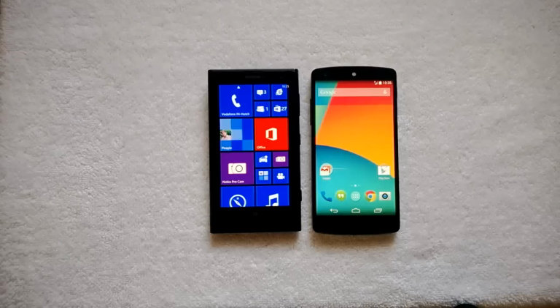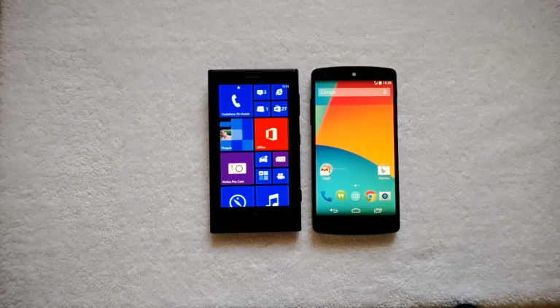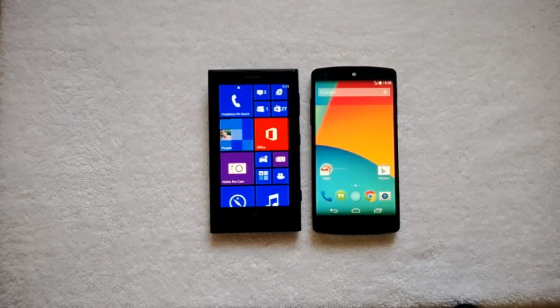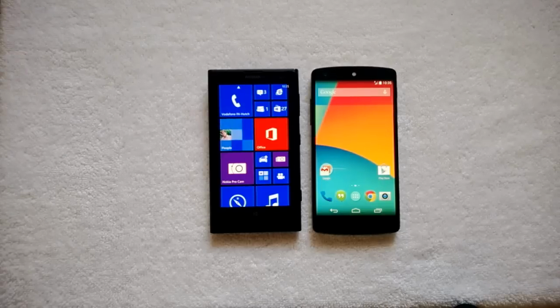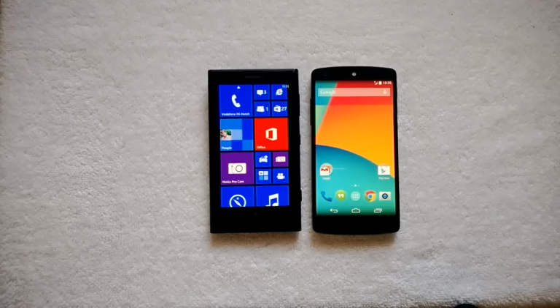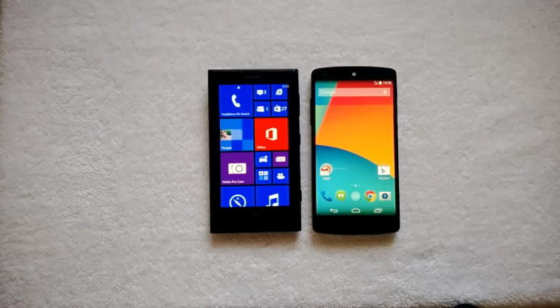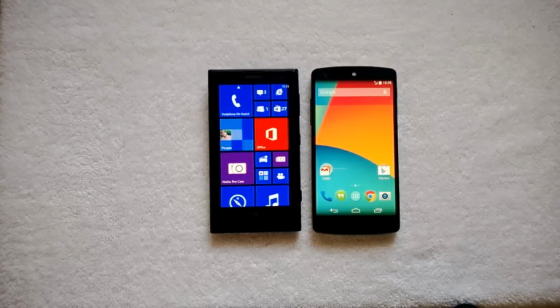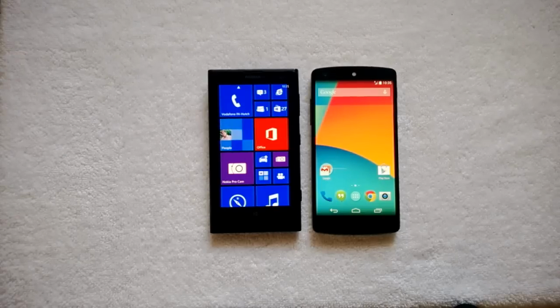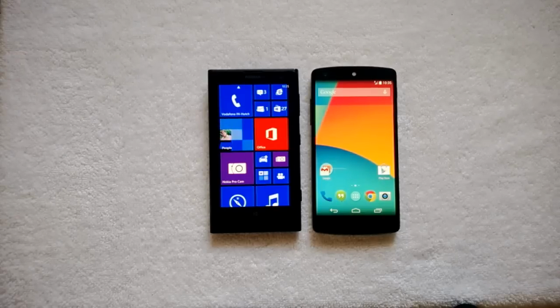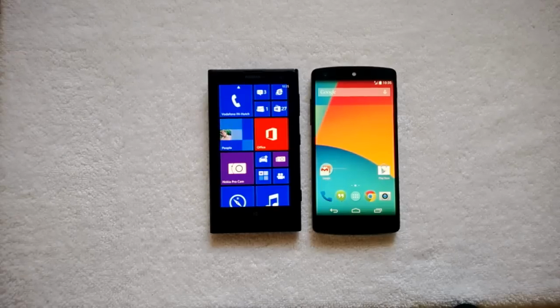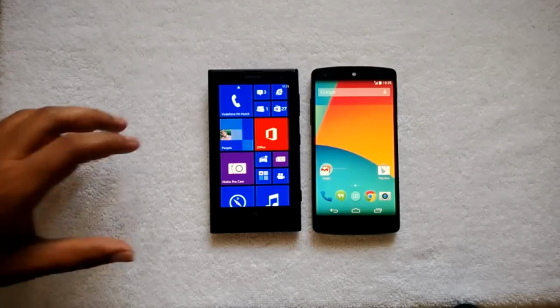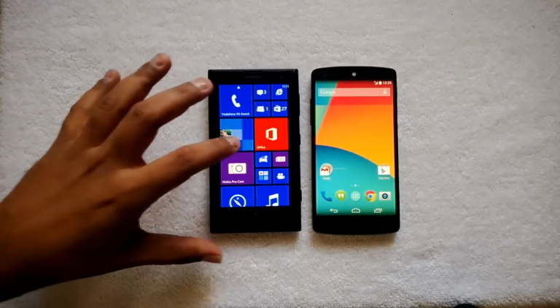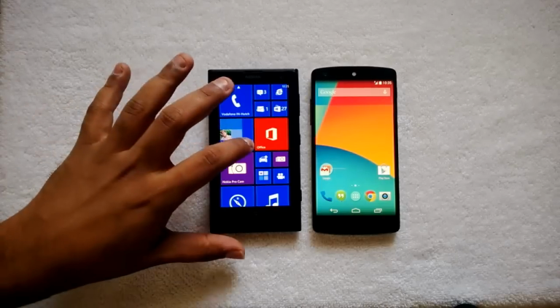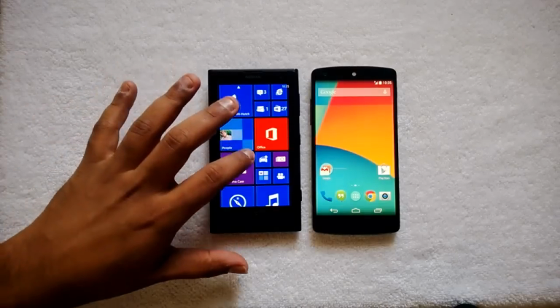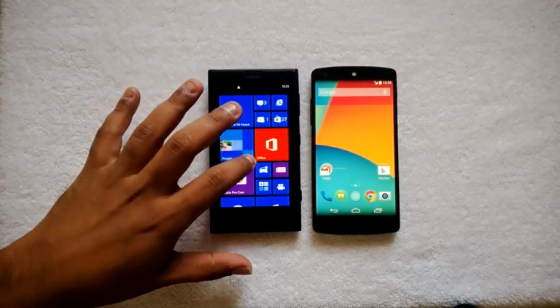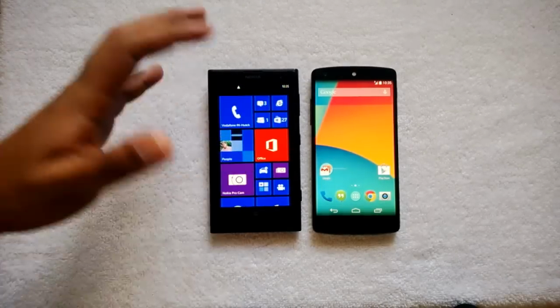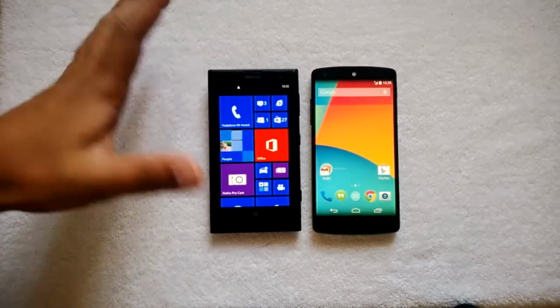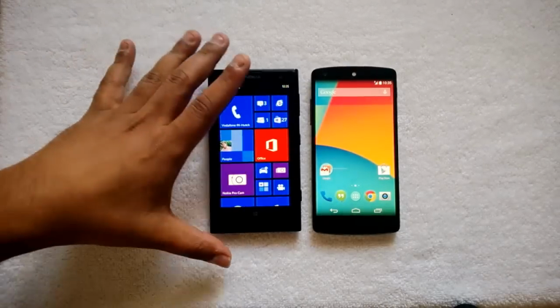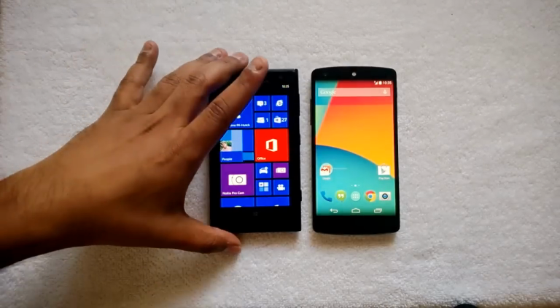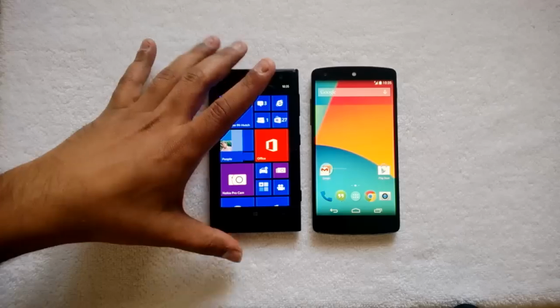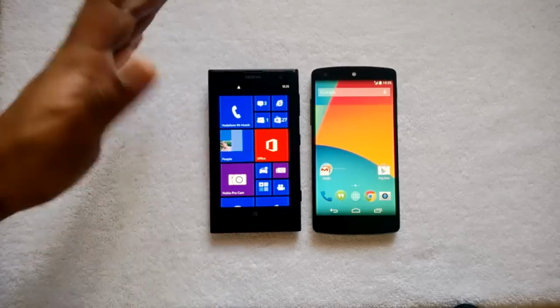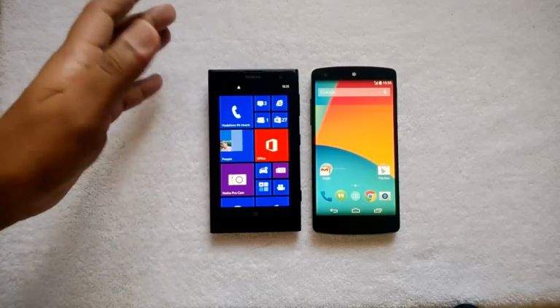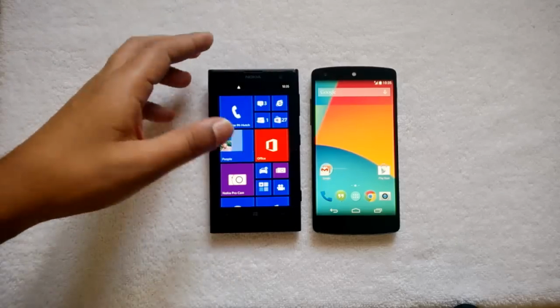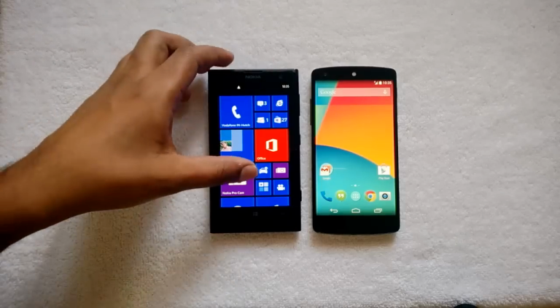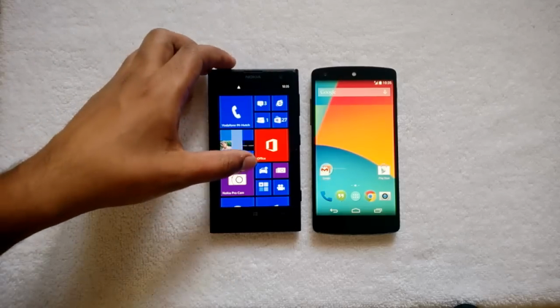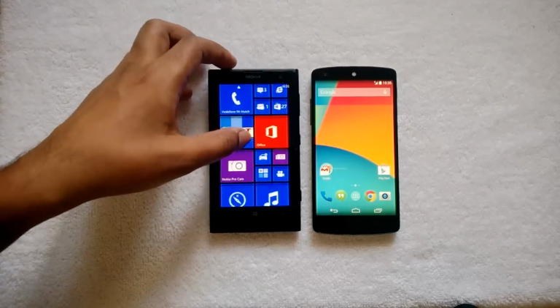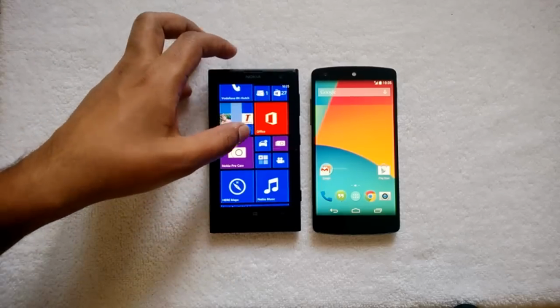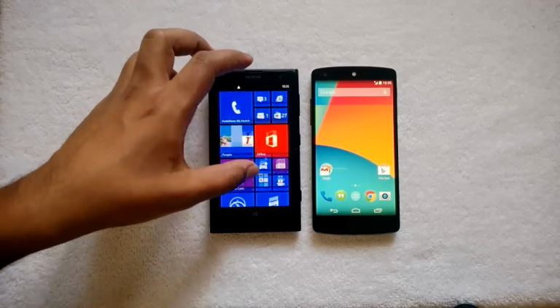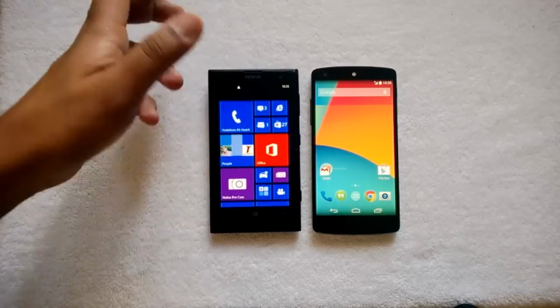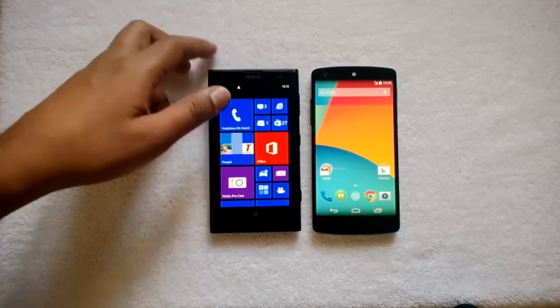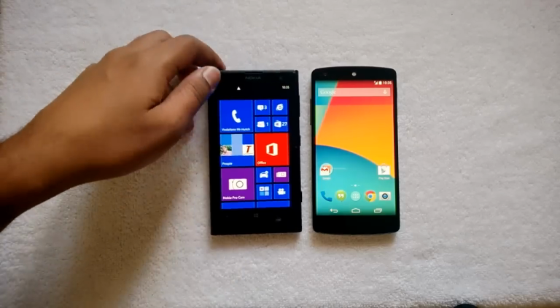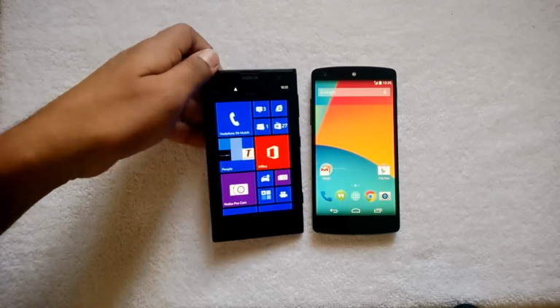The Nexus 5 also comes with a 2600mAh battery. Now let's have a closer look at both phones, starting with the Lumia 1020.